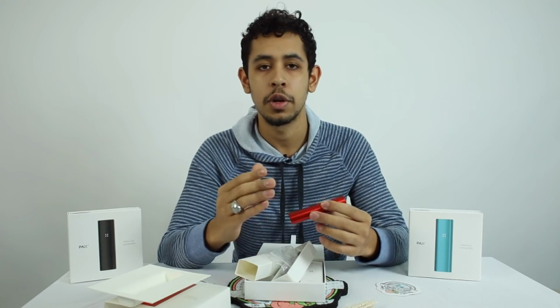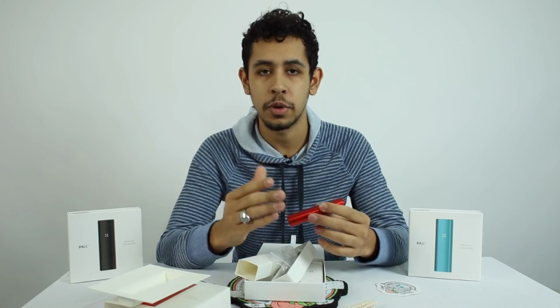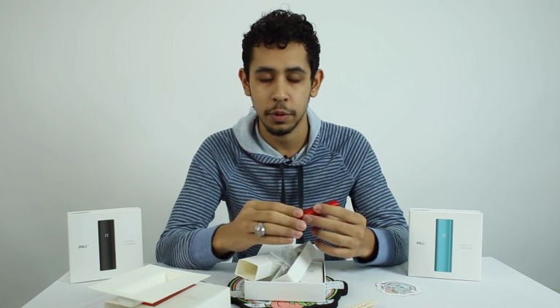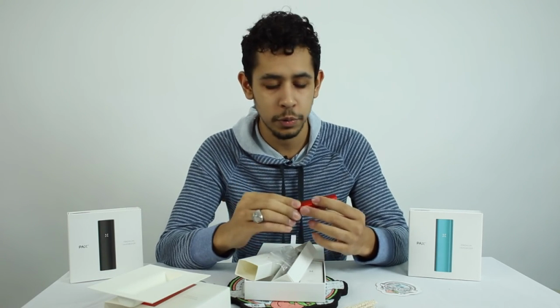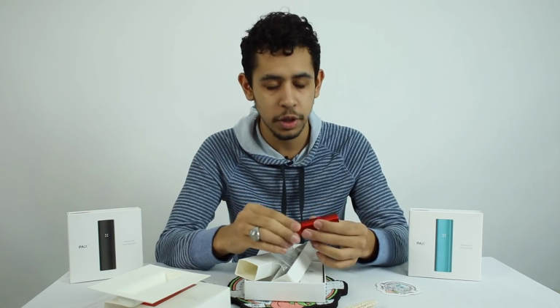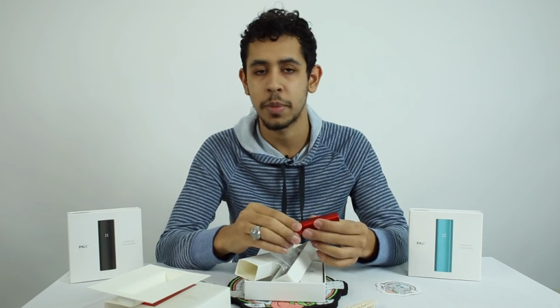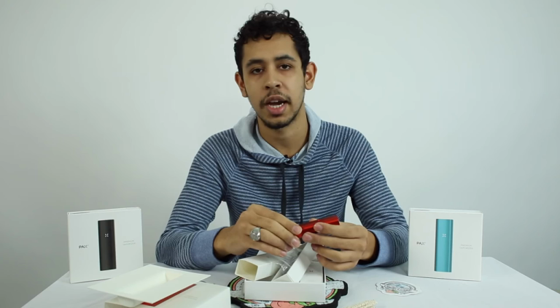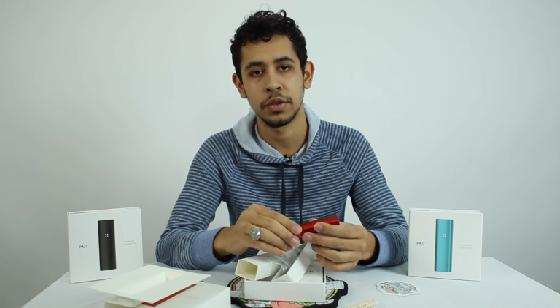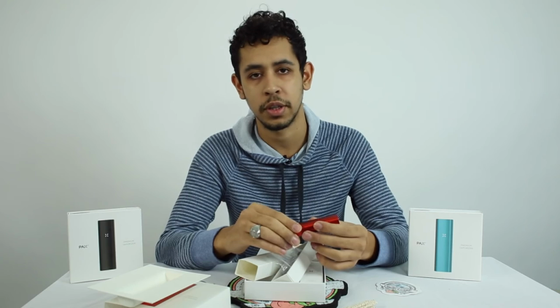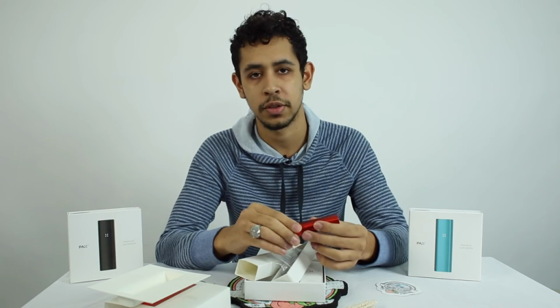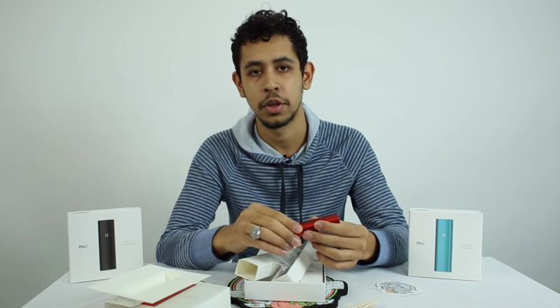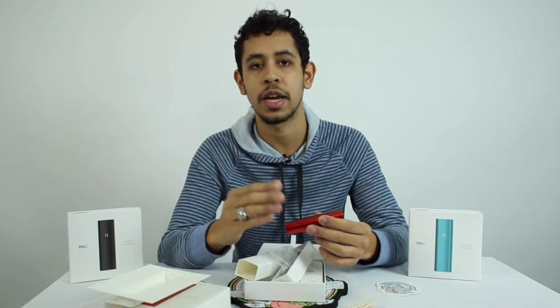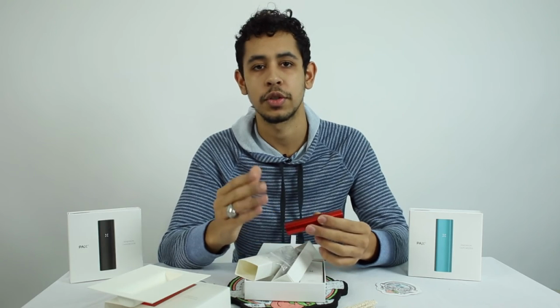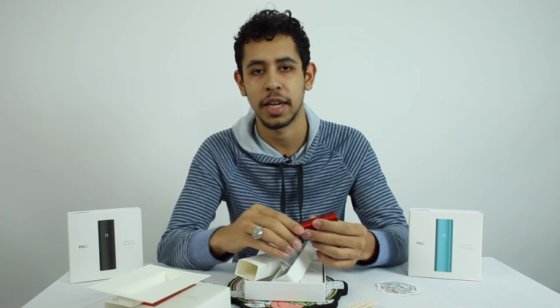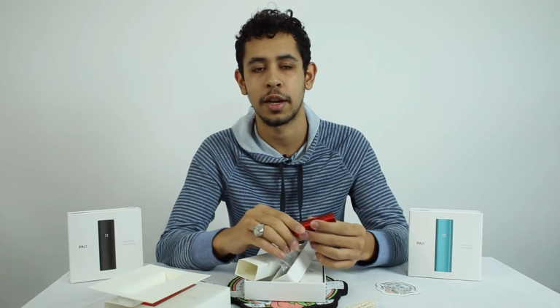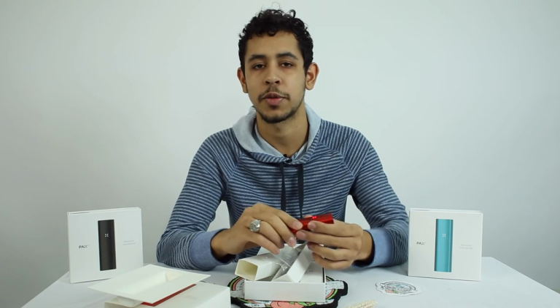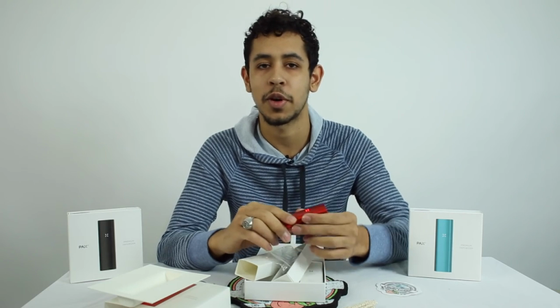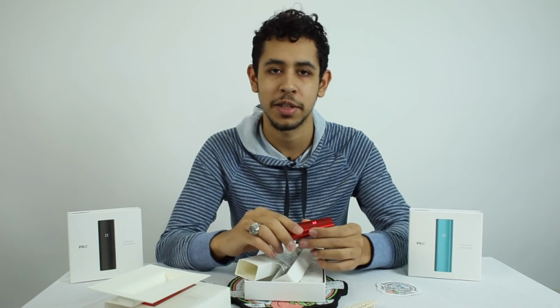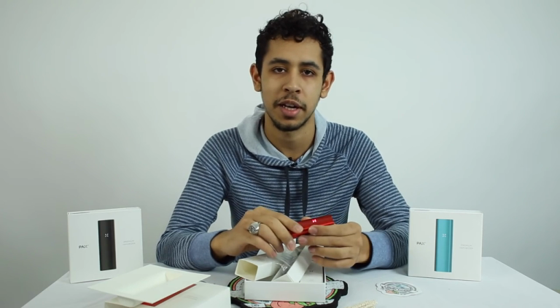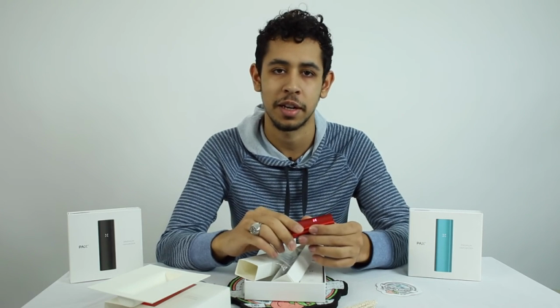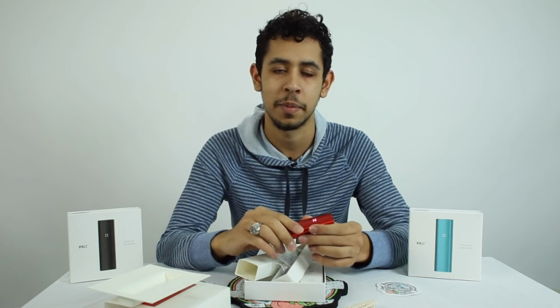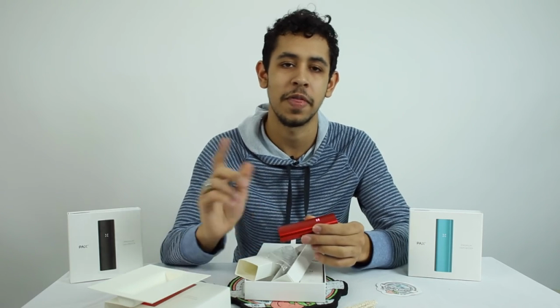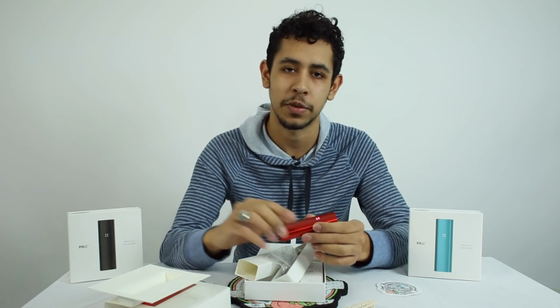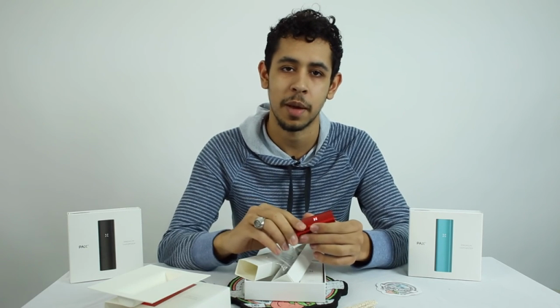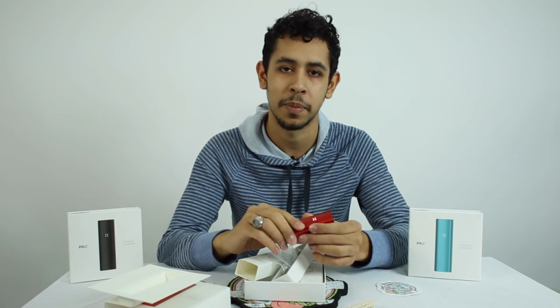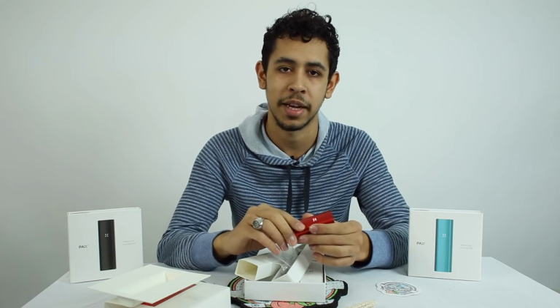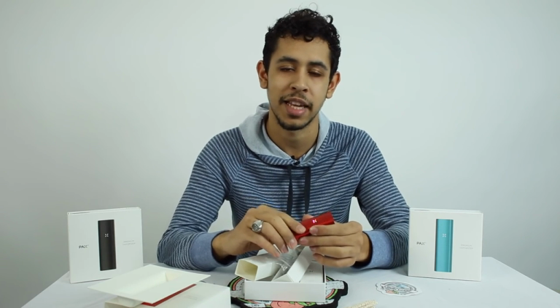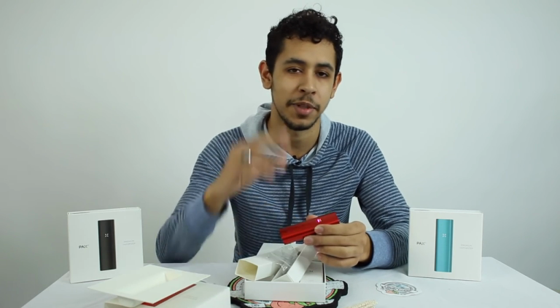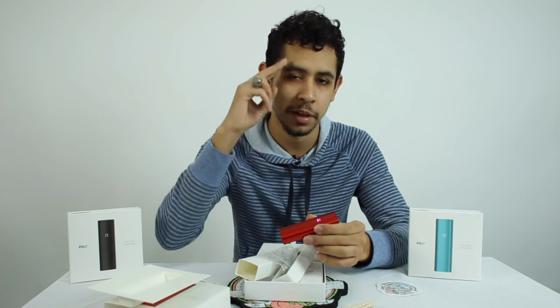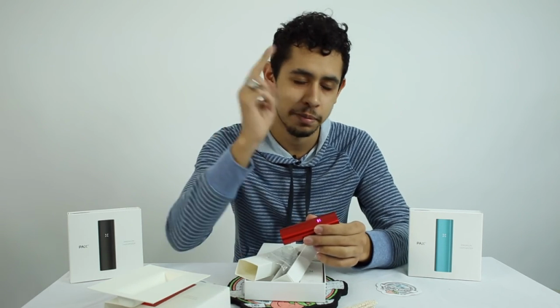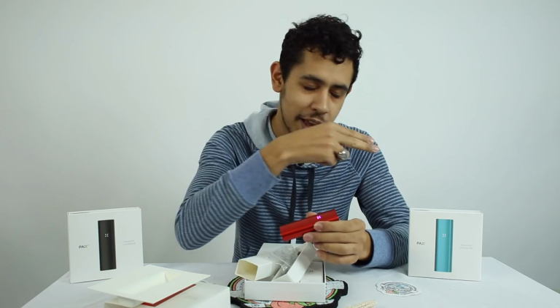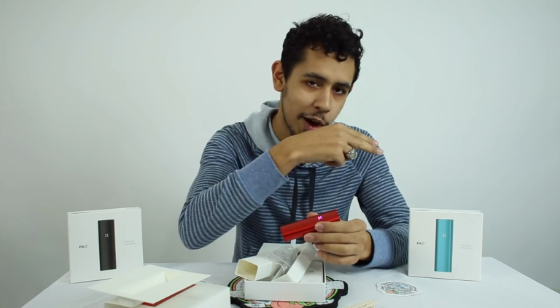We really hope that you guys enjoyed this. You guys can check it out at smokecartel.com. Thanks for stopping by — Dab and Doug, out.